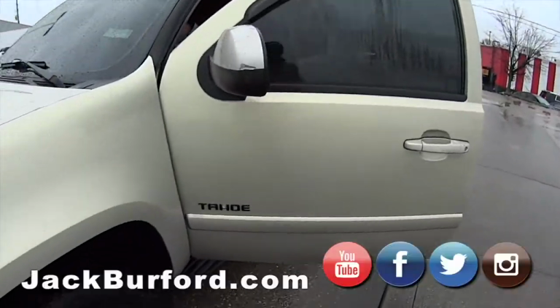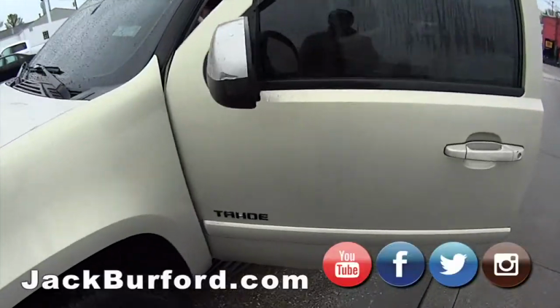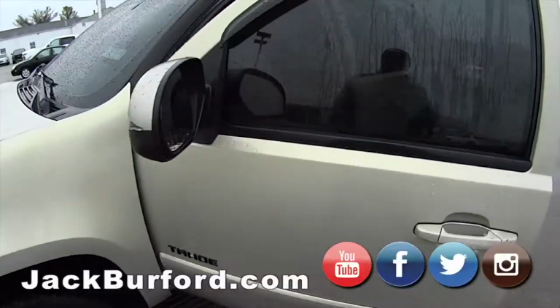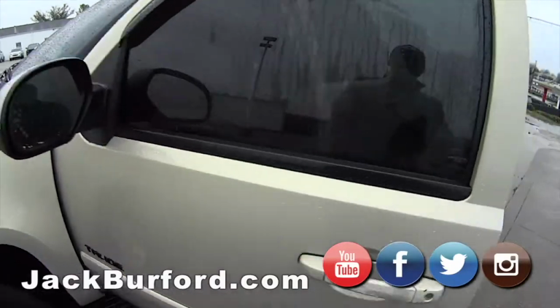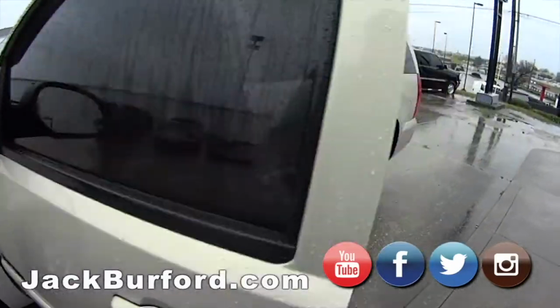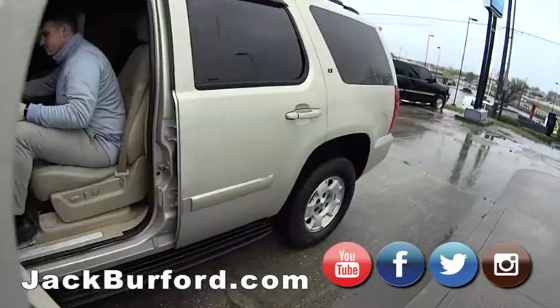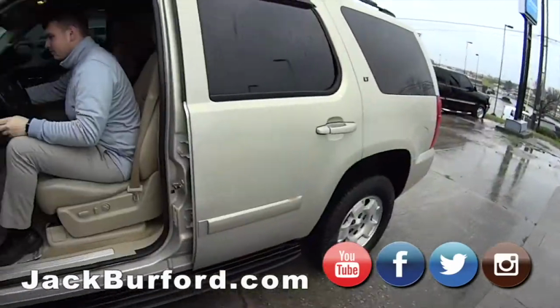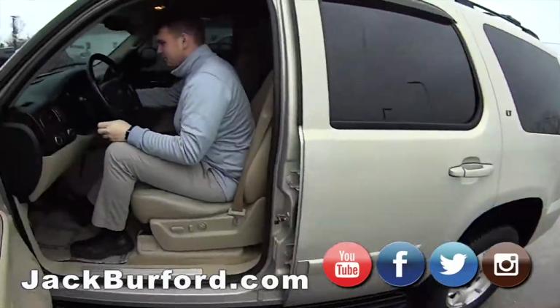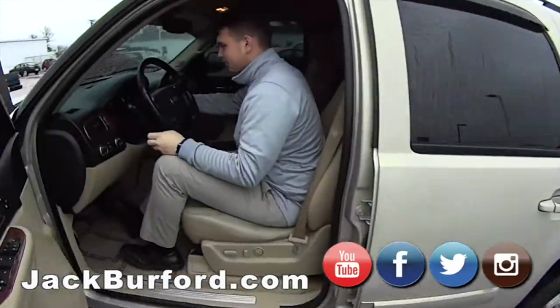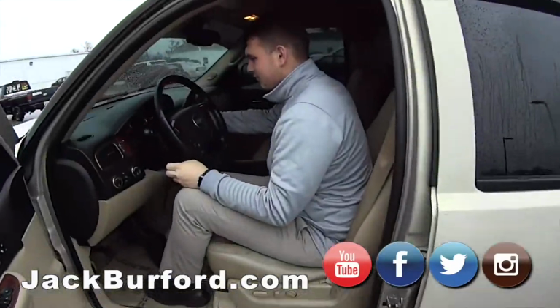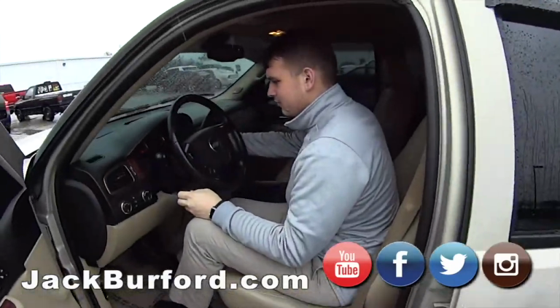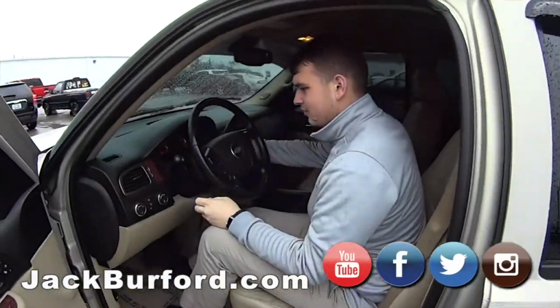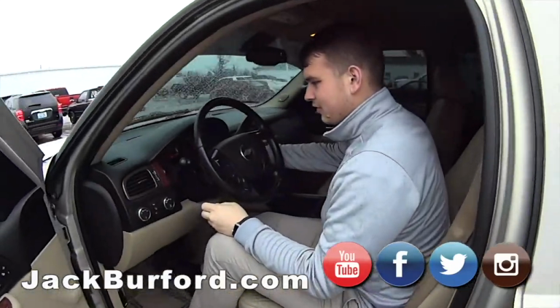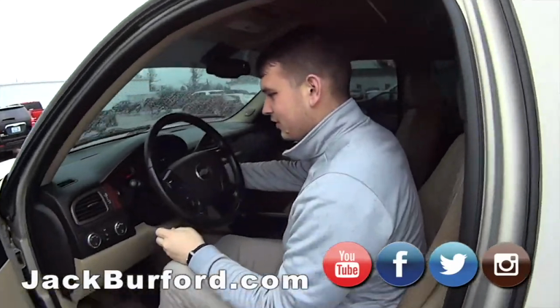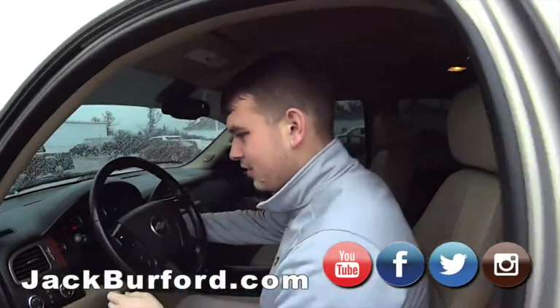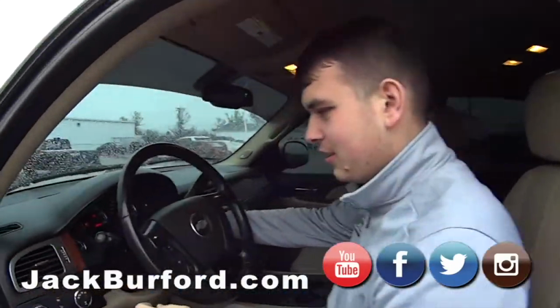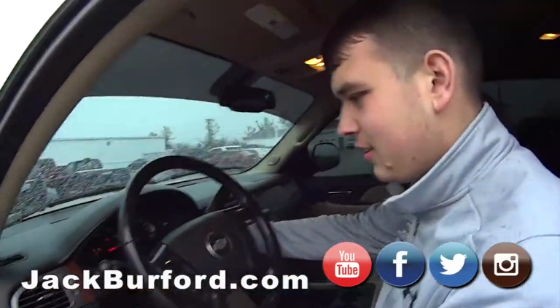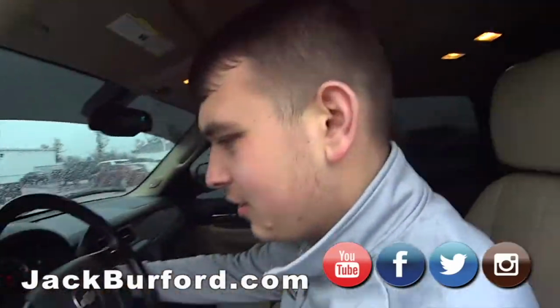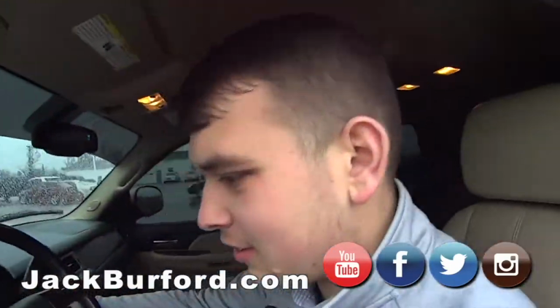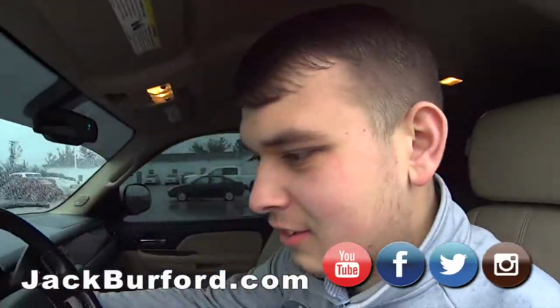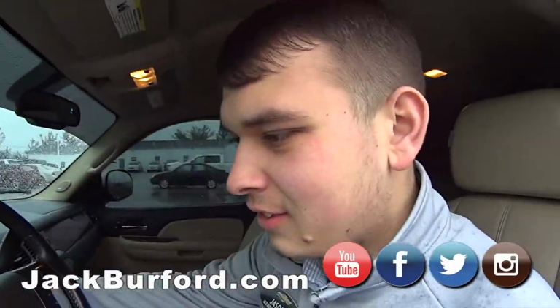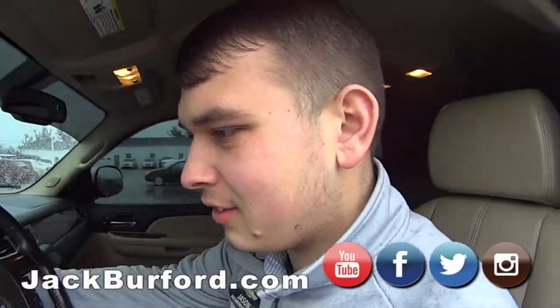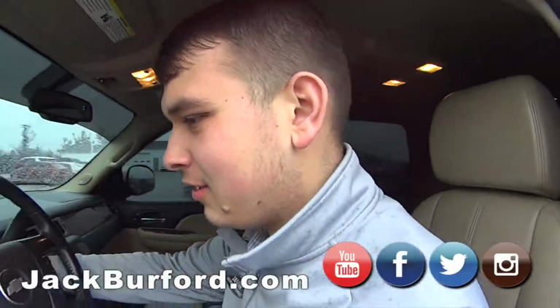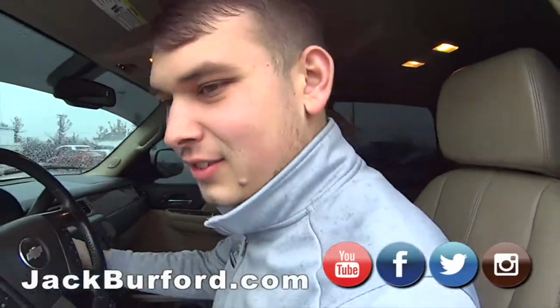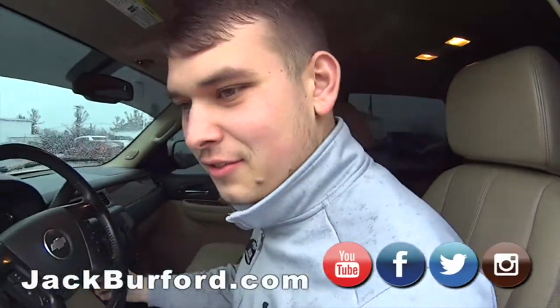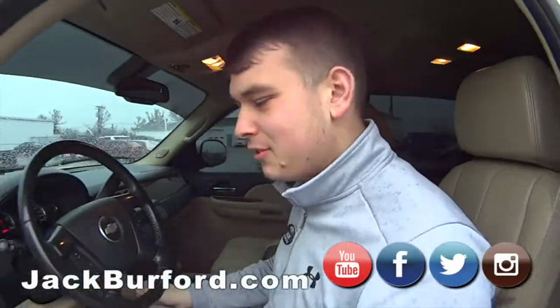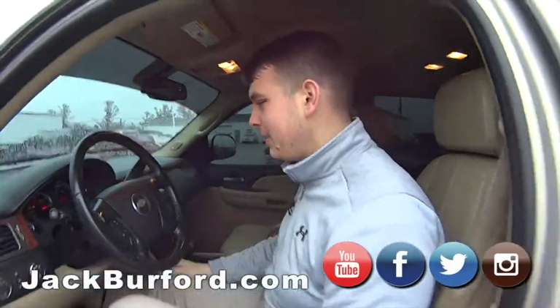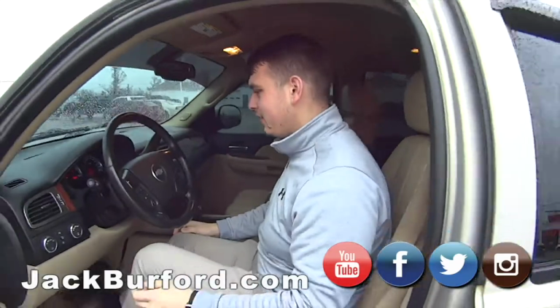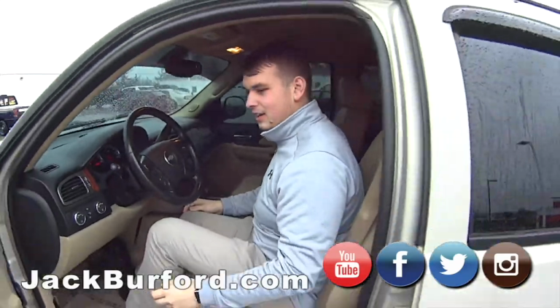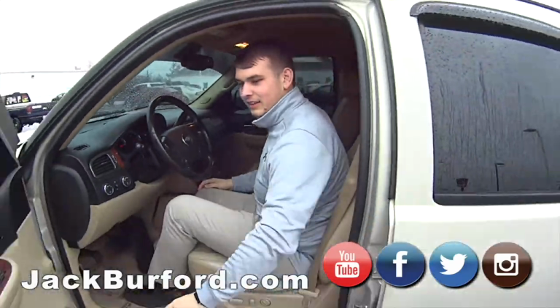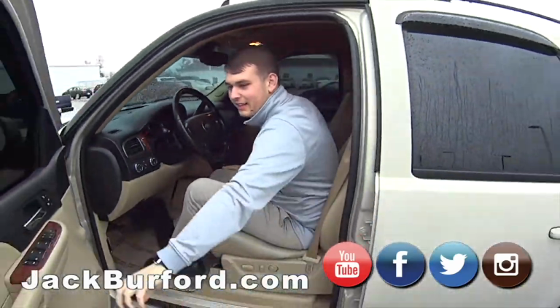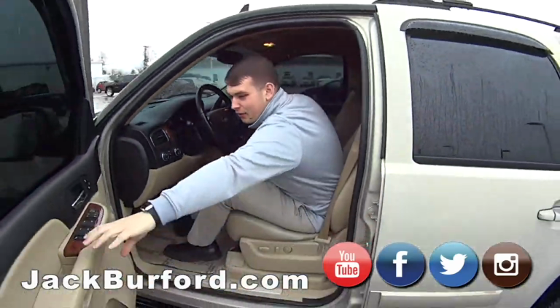Jason, we got a nice used Tahoe in here. I'm going to get in and we'll talk about it. How about that? Sounds good to me. Alright, I'm going to get the heat going.